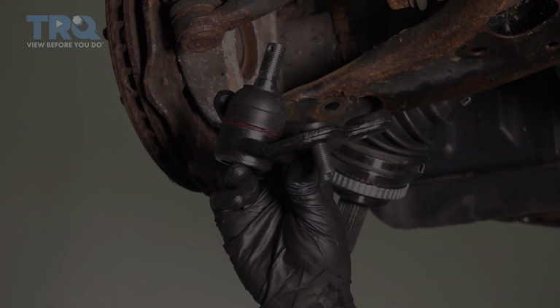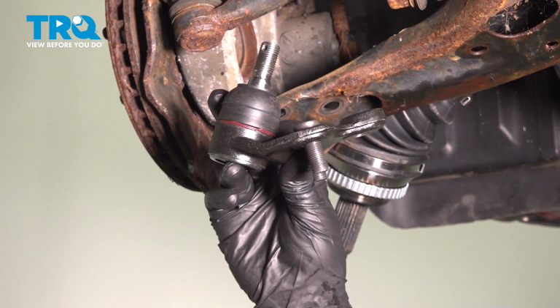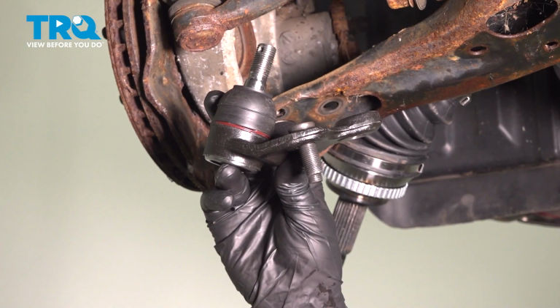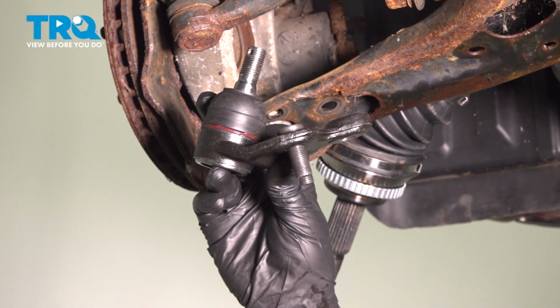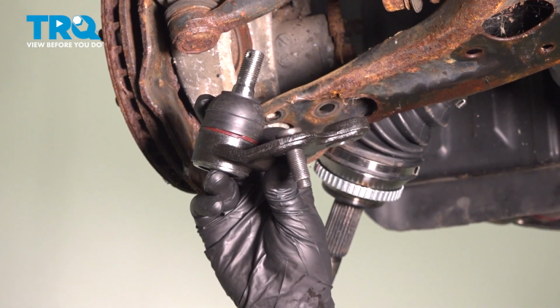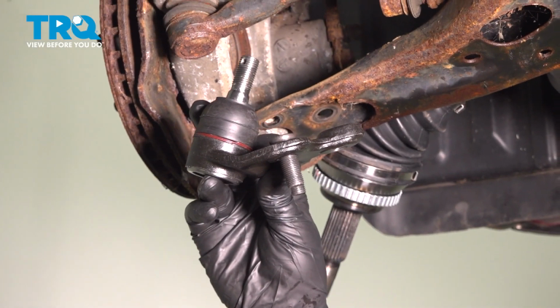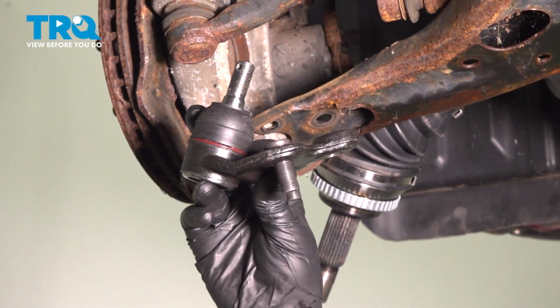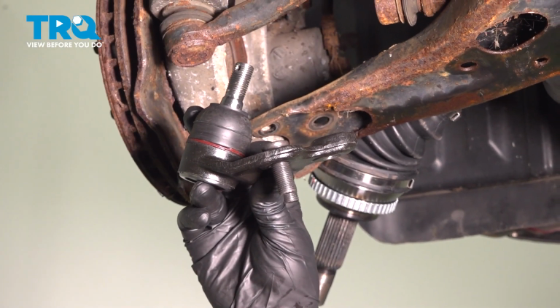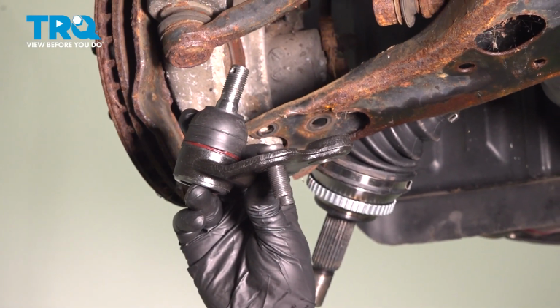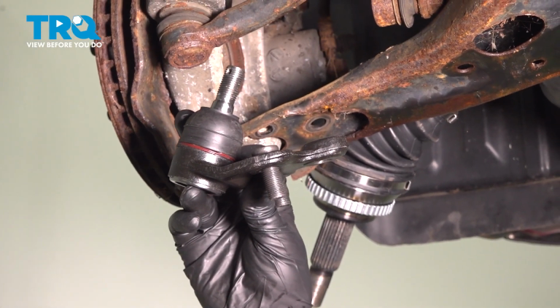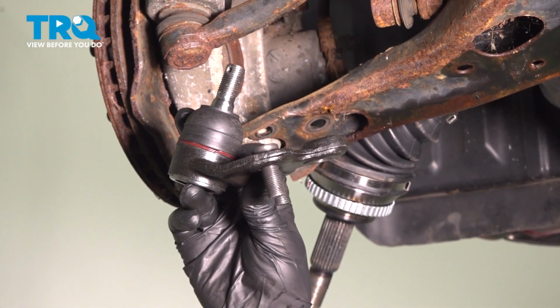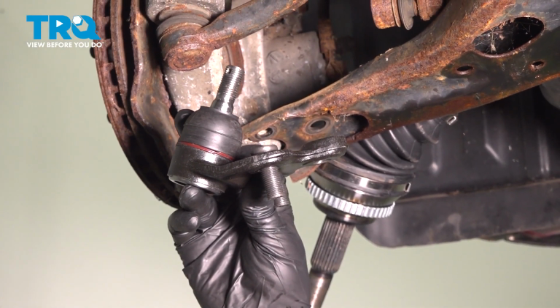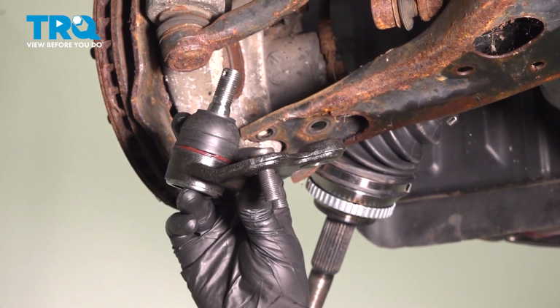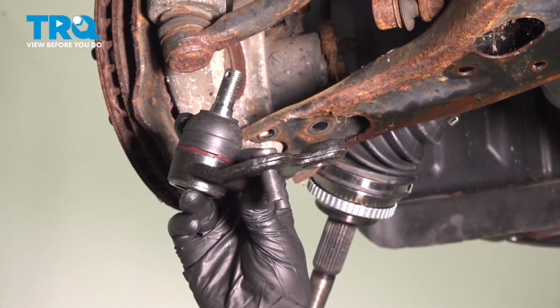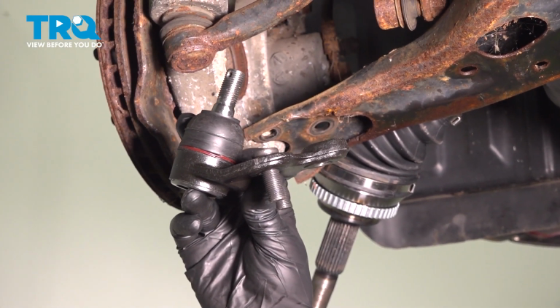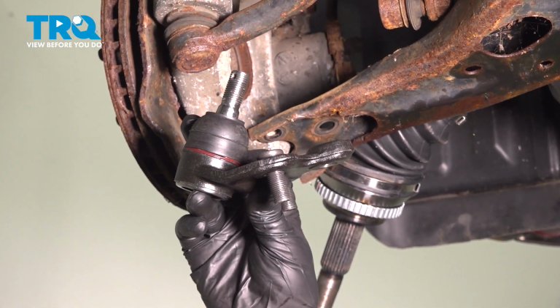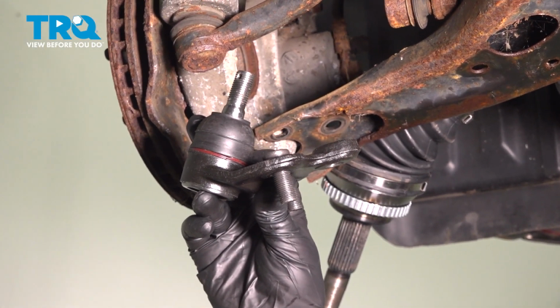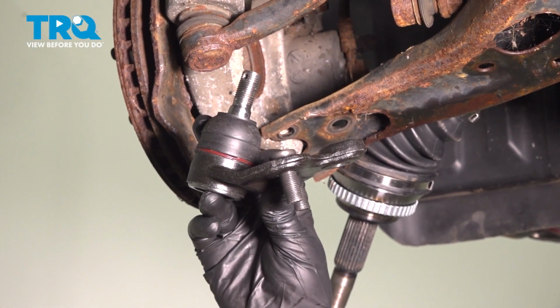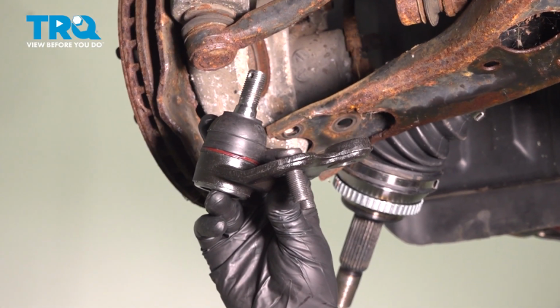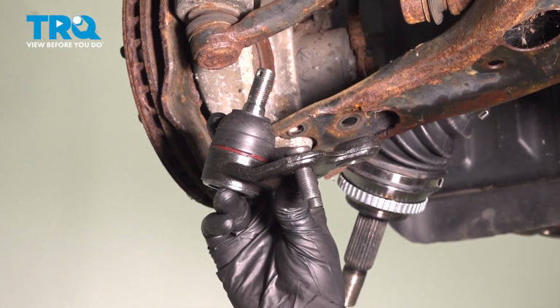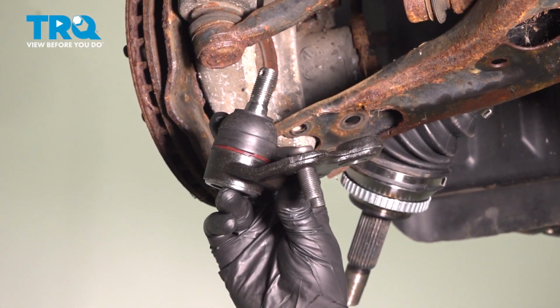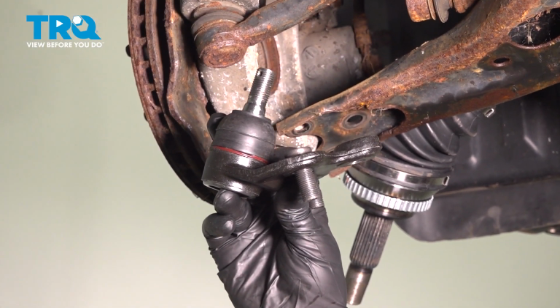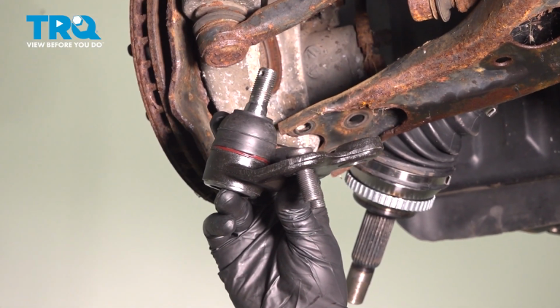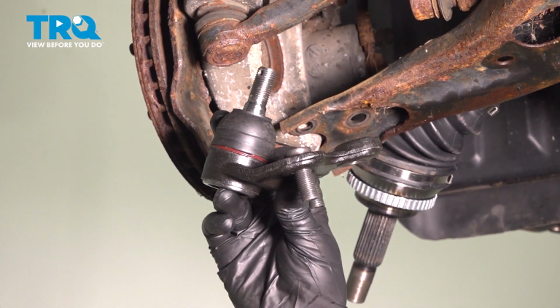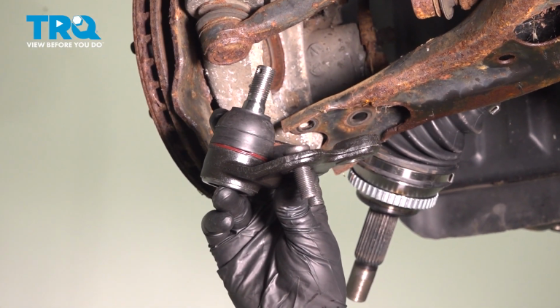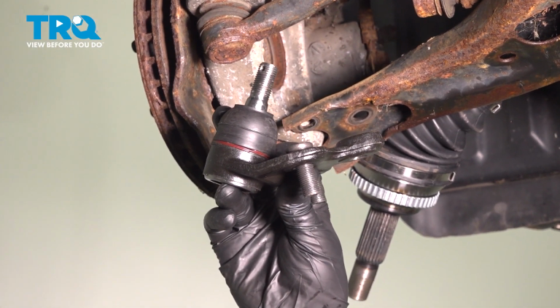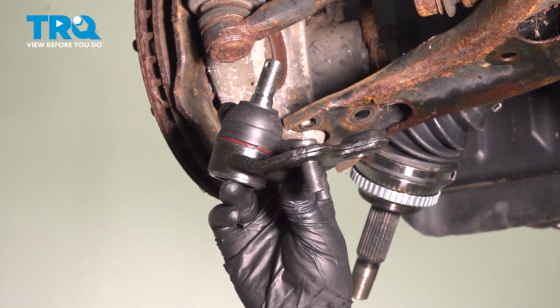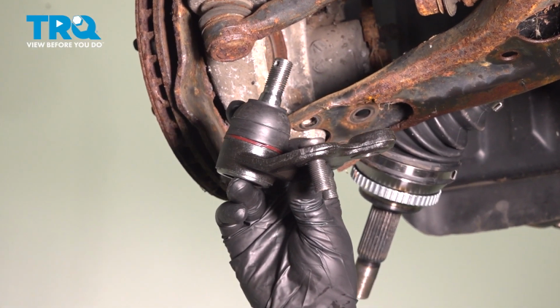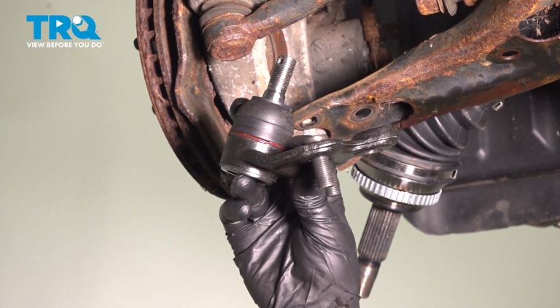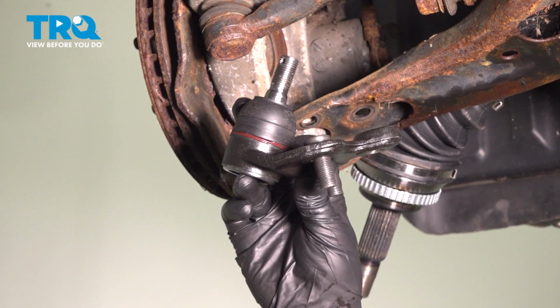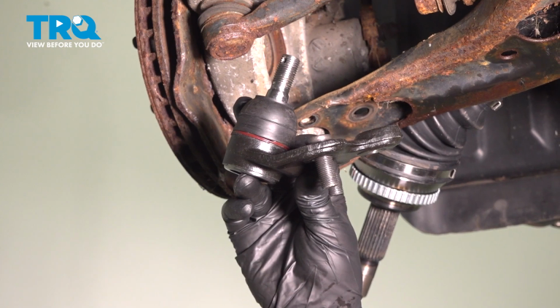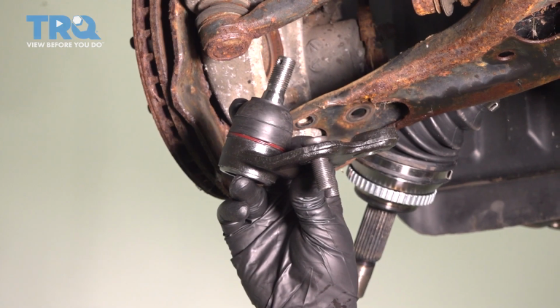In this video, I'm gonna show you how to replace the front lower ball joints on this Toyota Prius. Let's get into it.